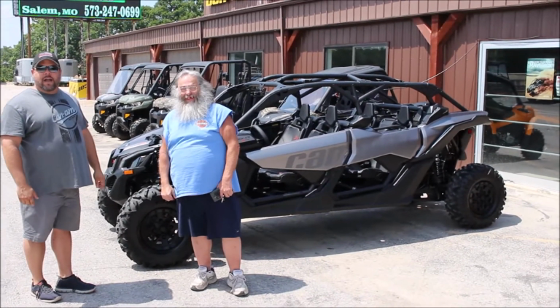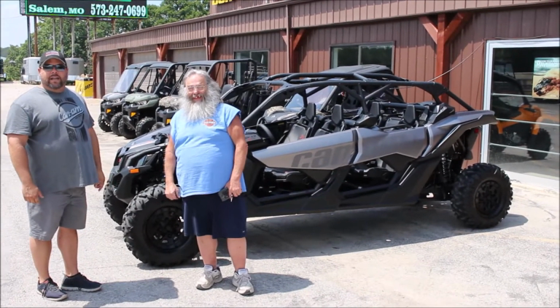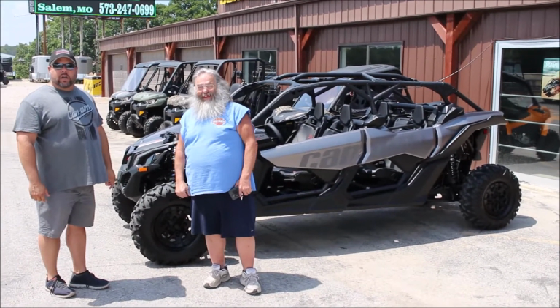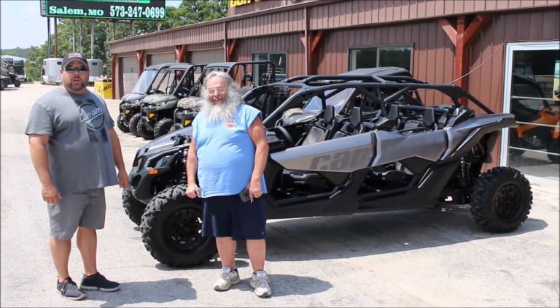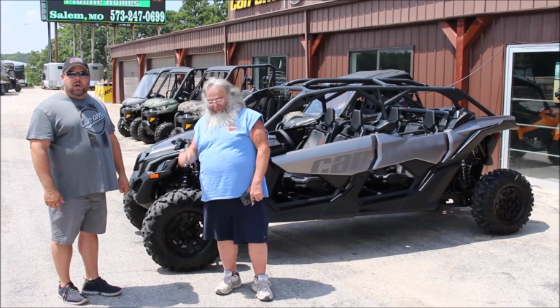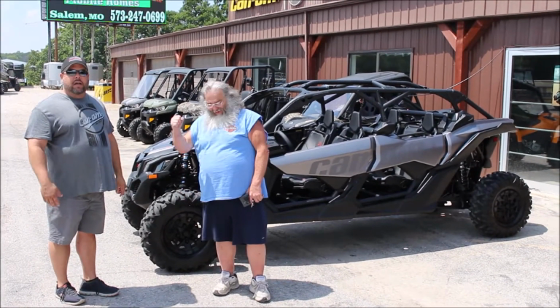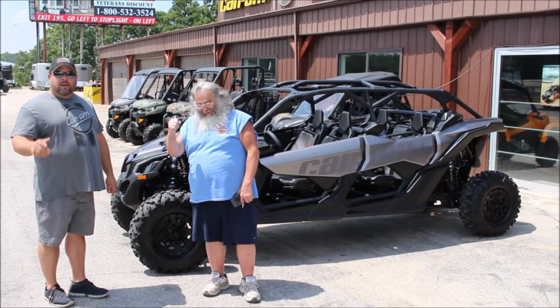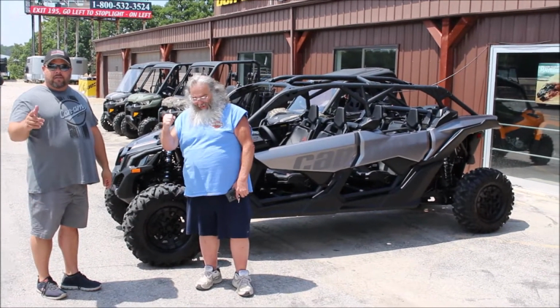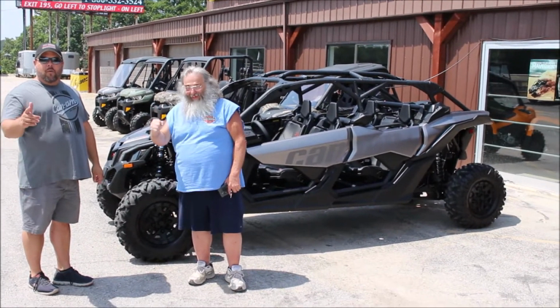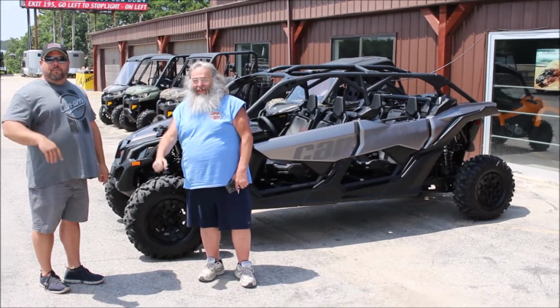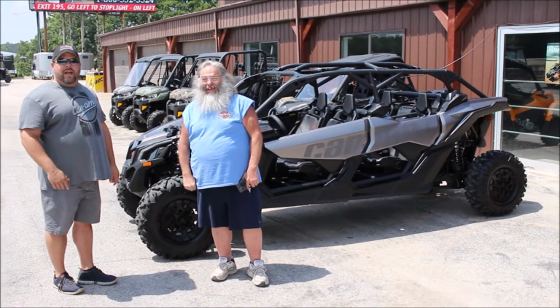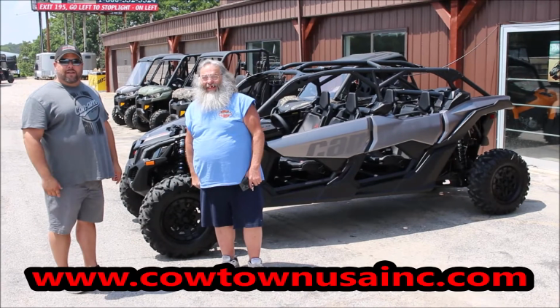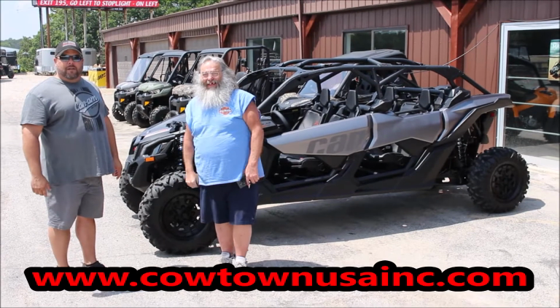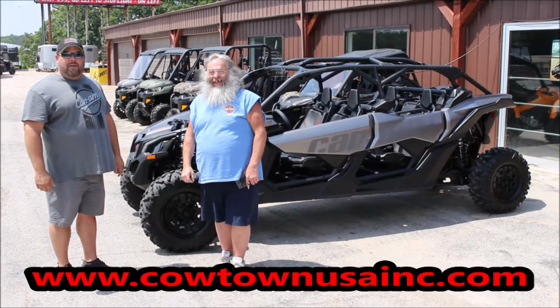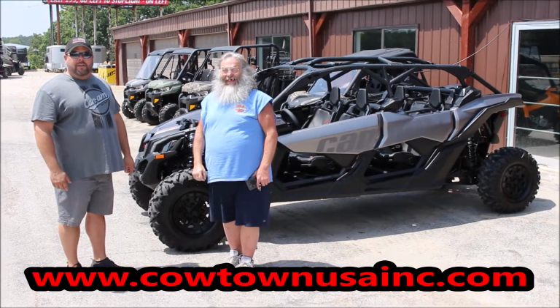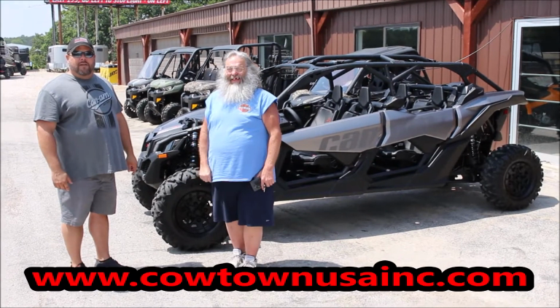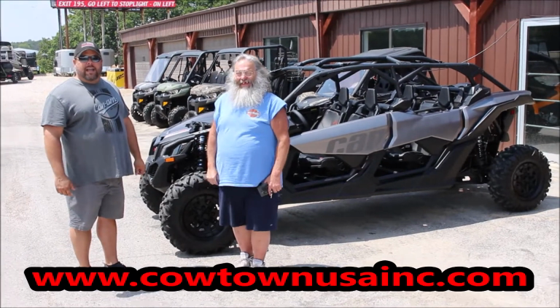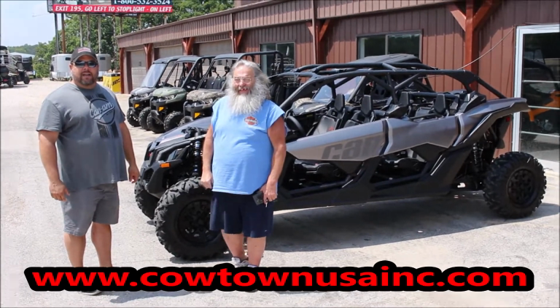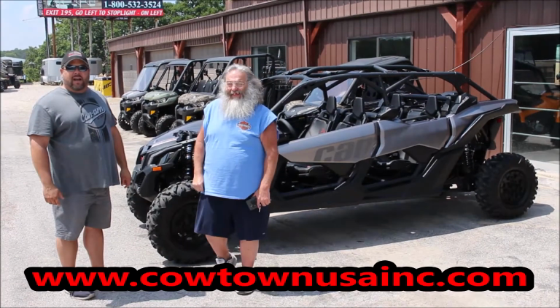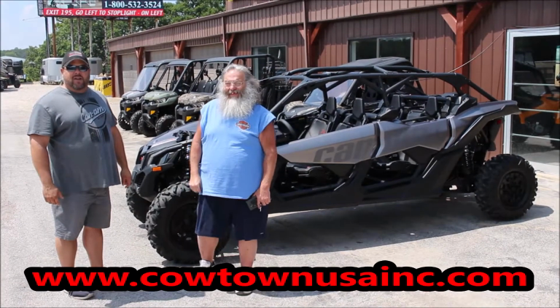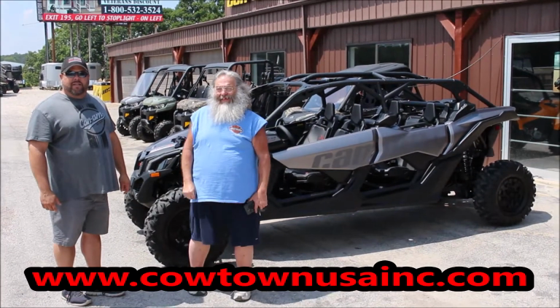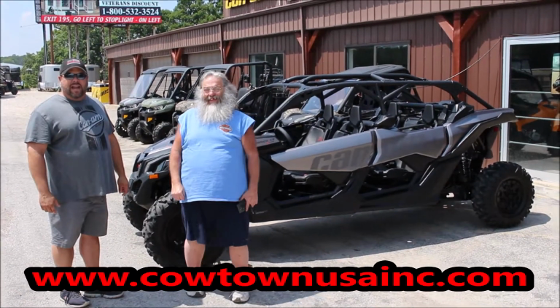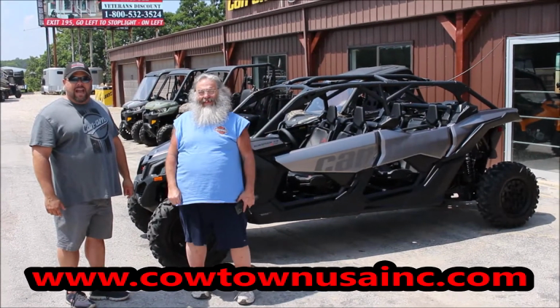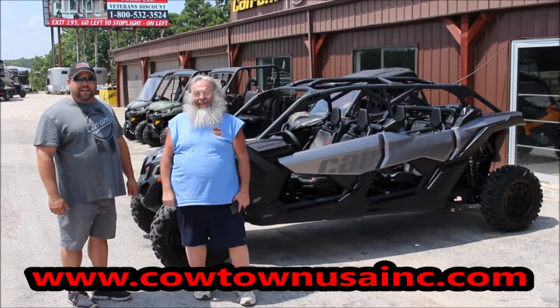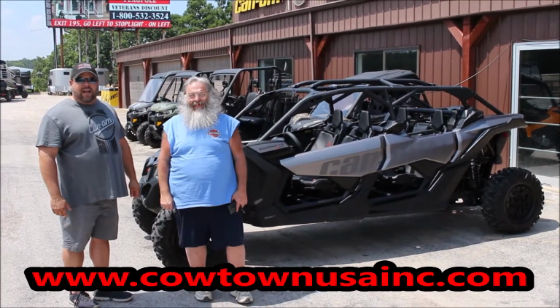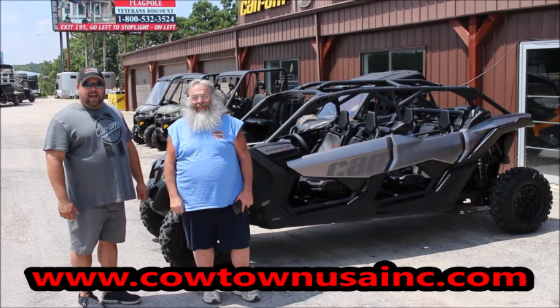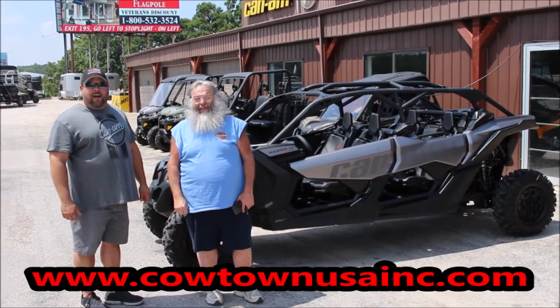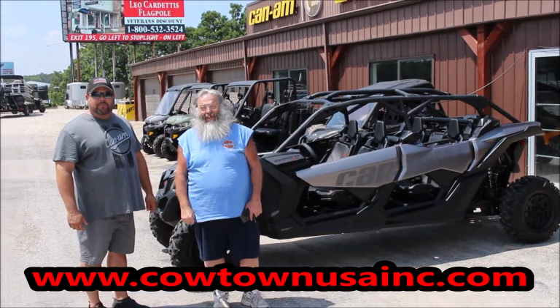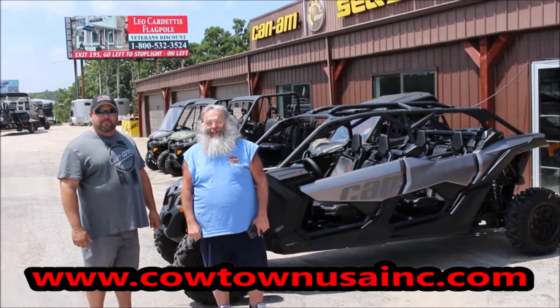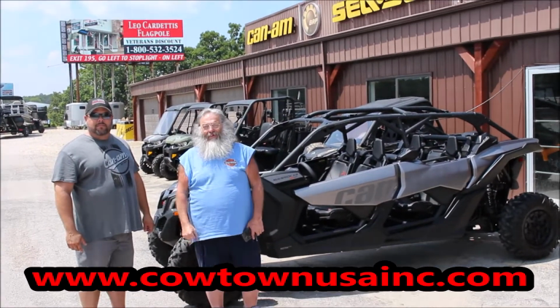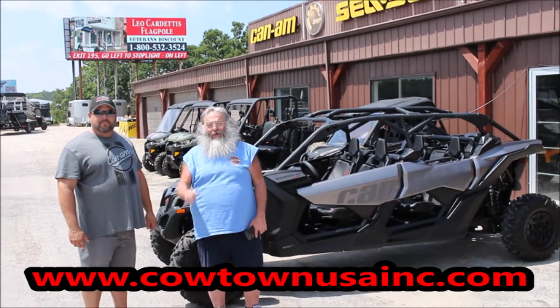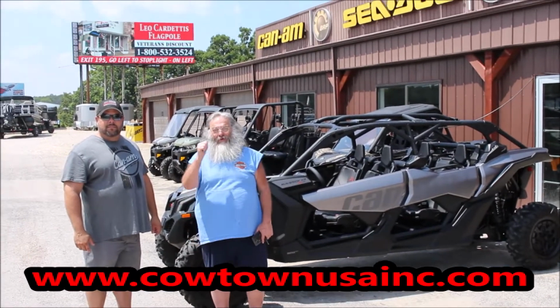Go to our website, www.cowtanusae.com. Thank you.